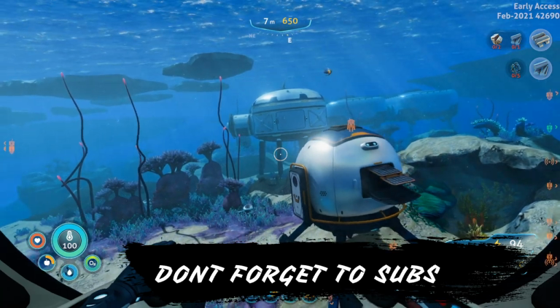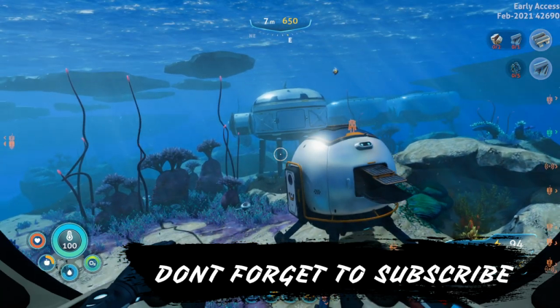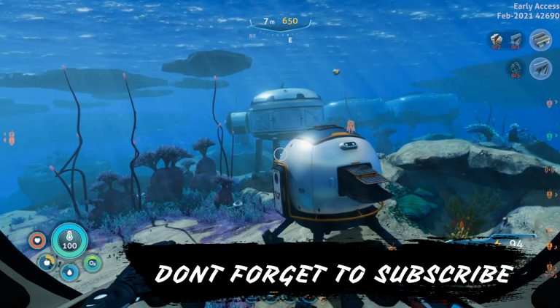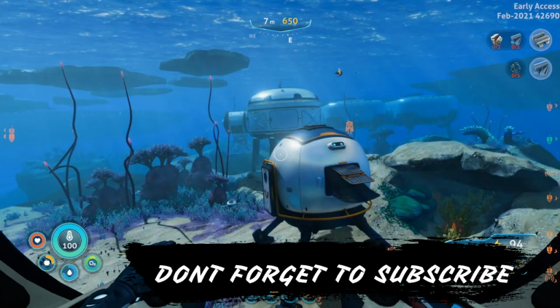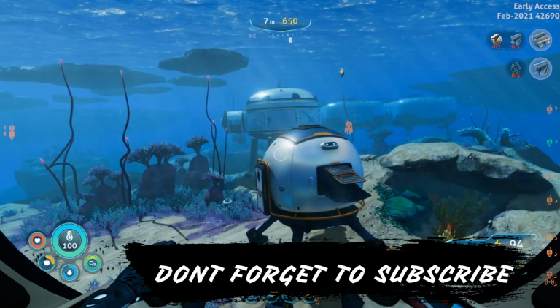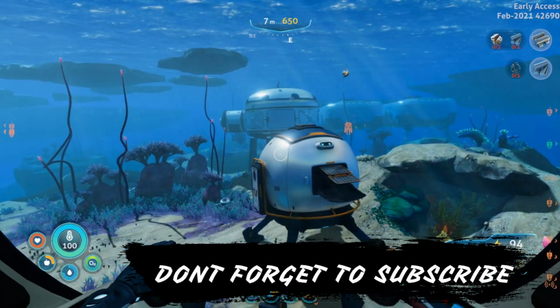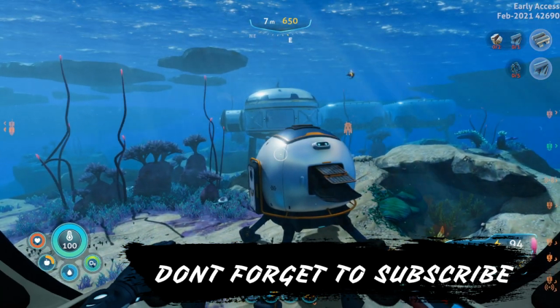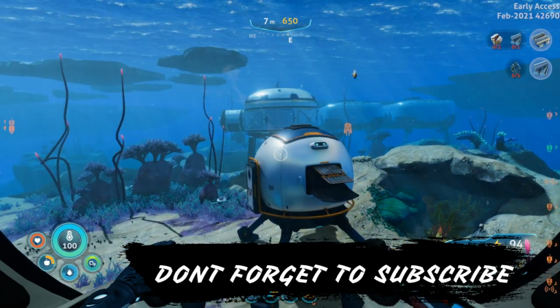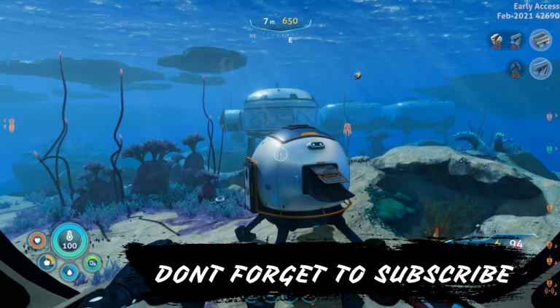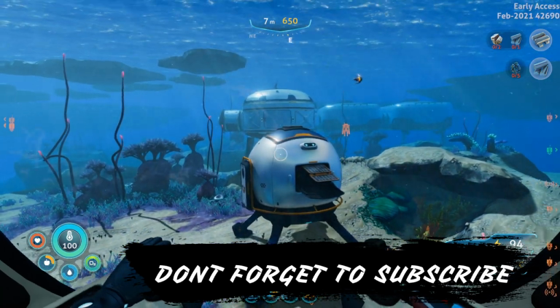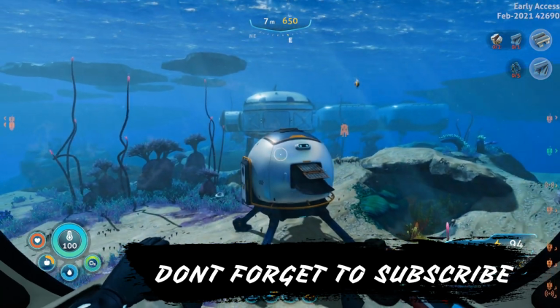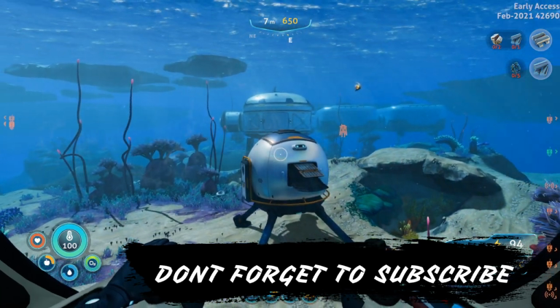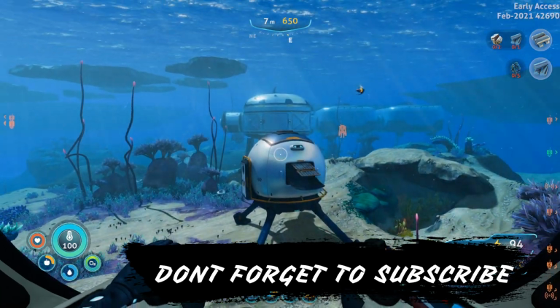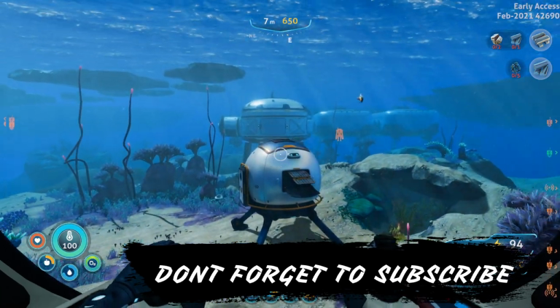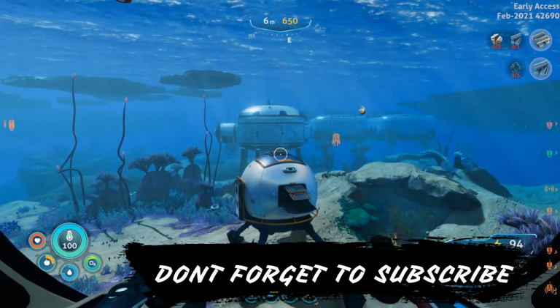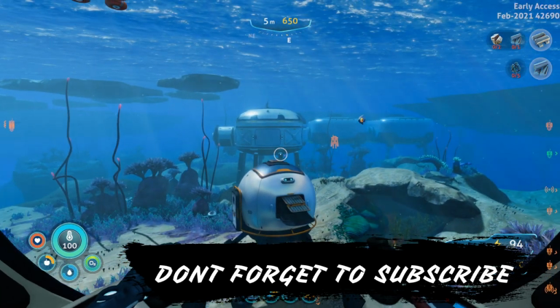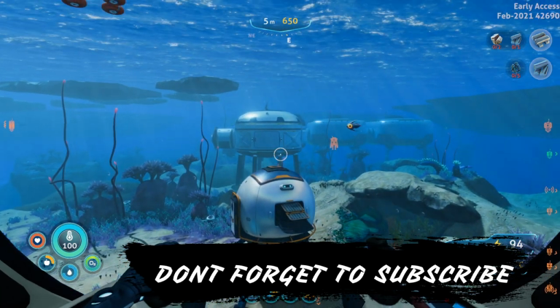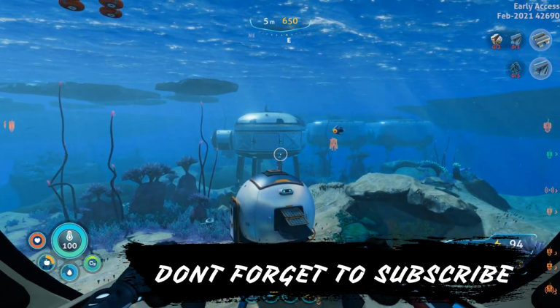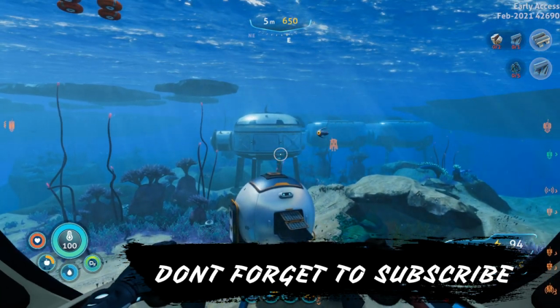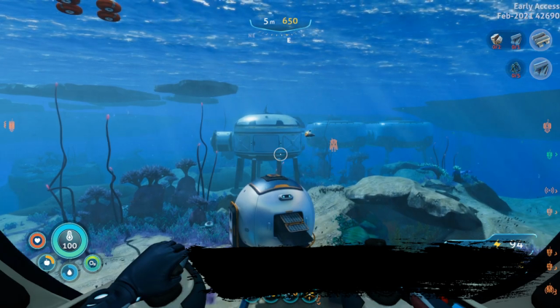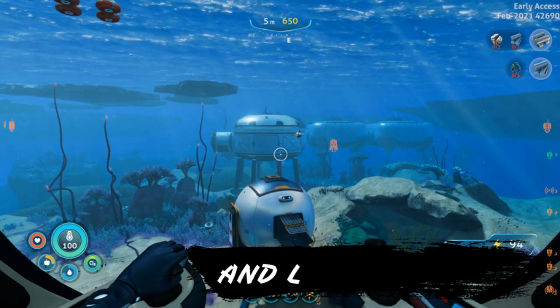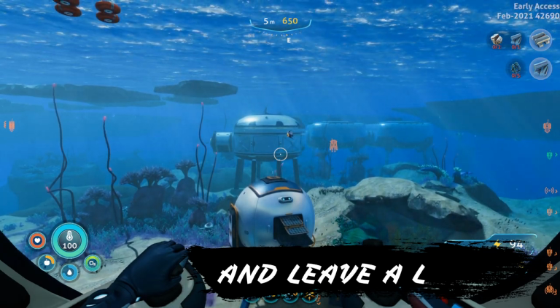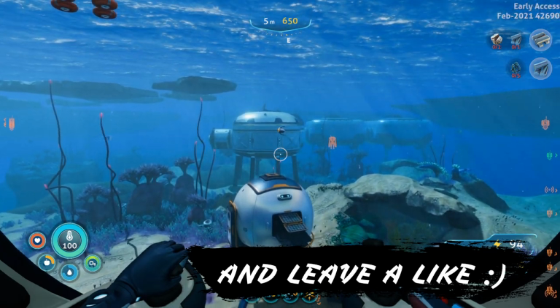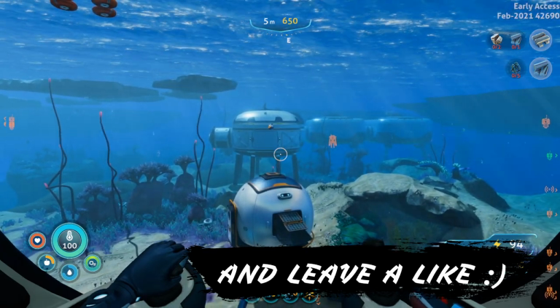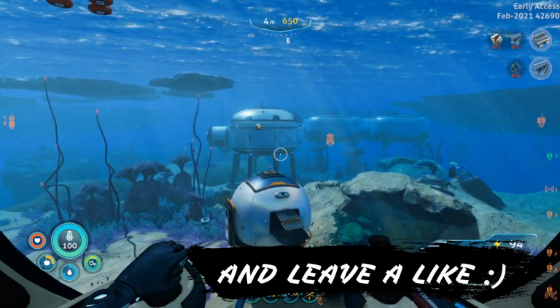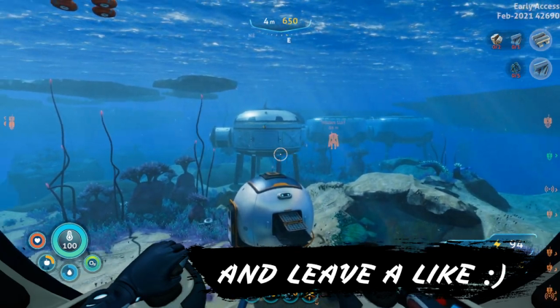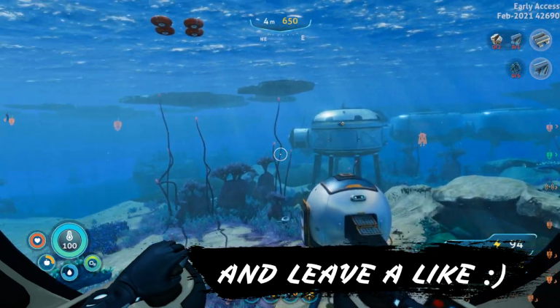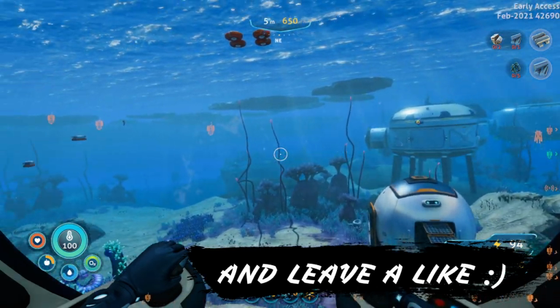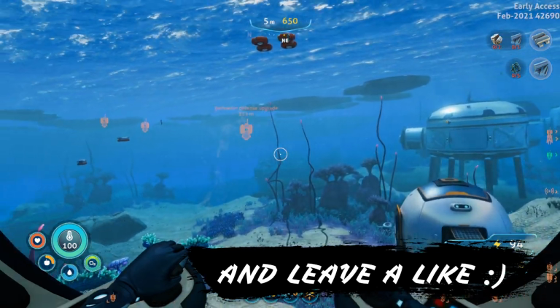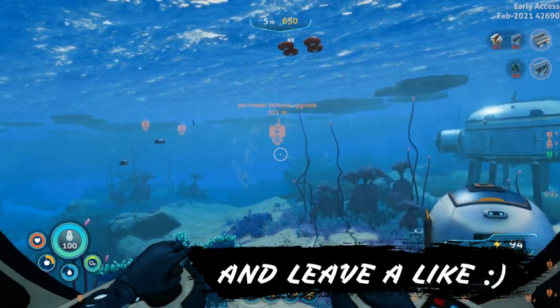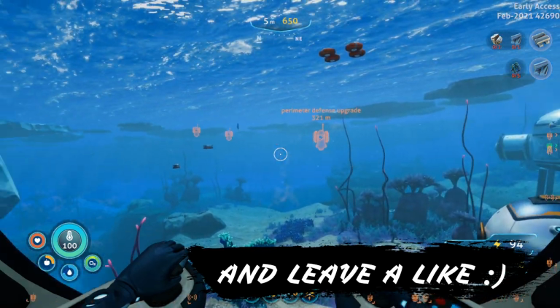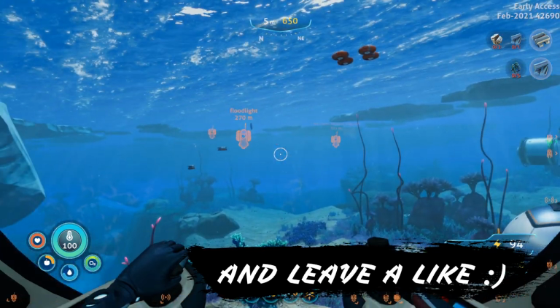Hey everyone, welcome to the channel and welcome to a Below Zero tutorial. Today I'm going to show you where to find the Power Cell Charger.